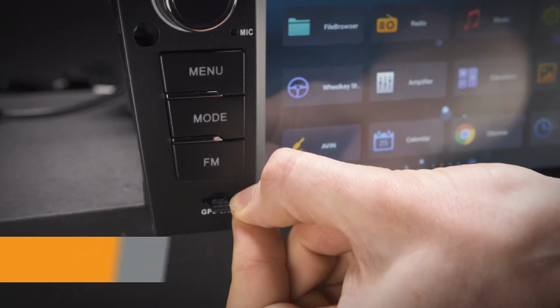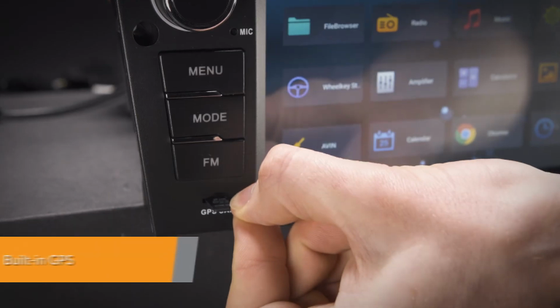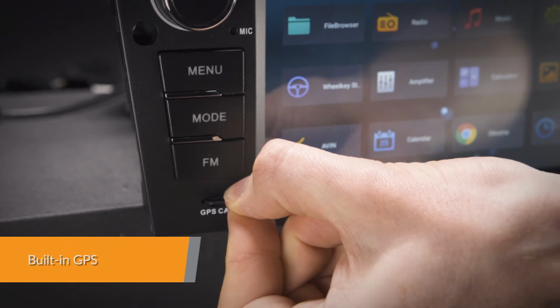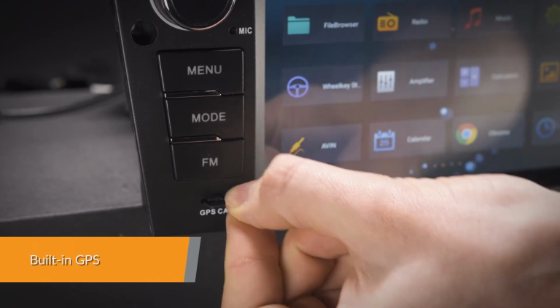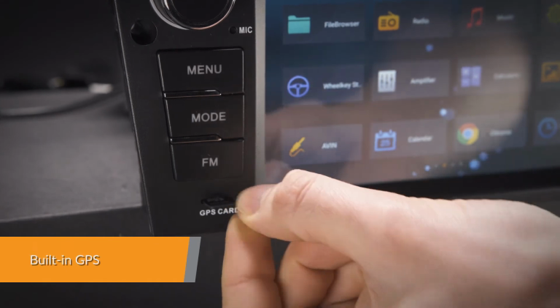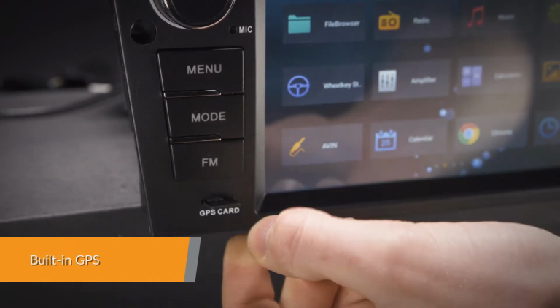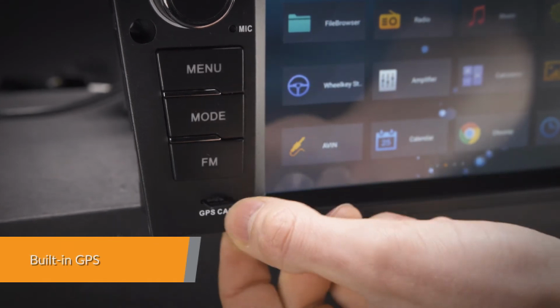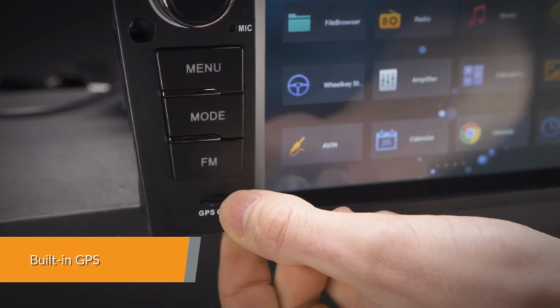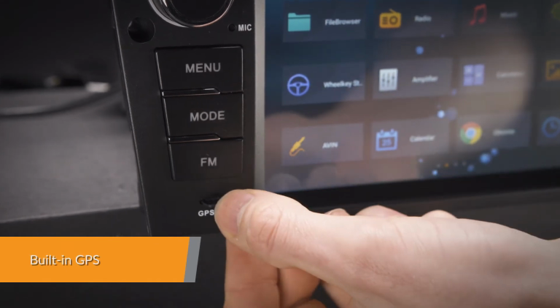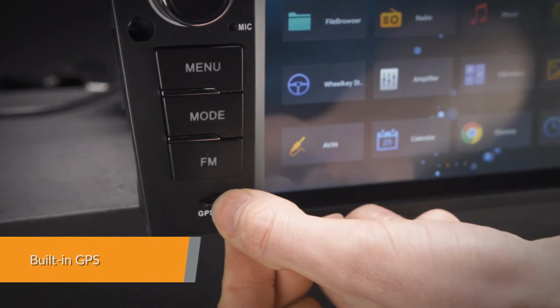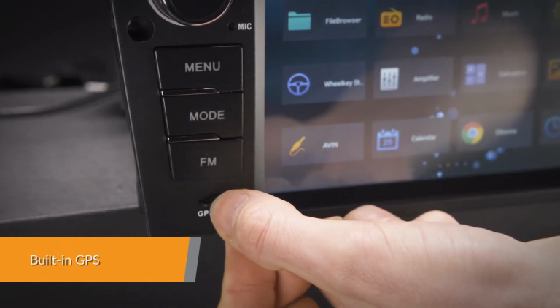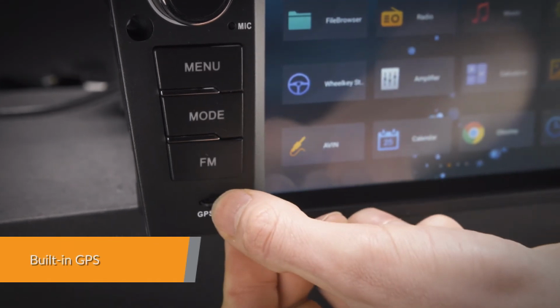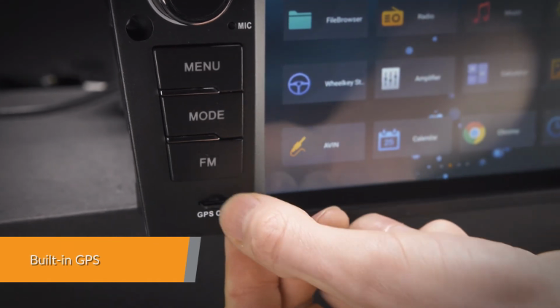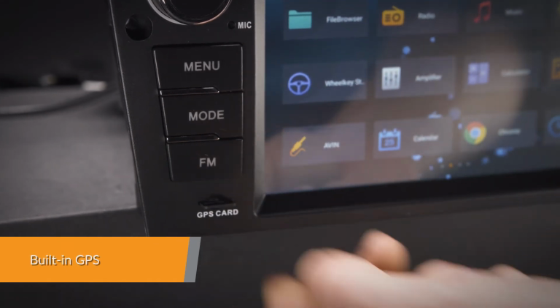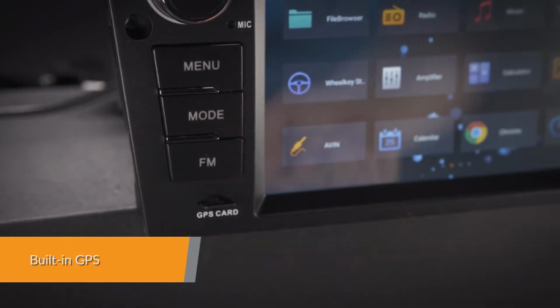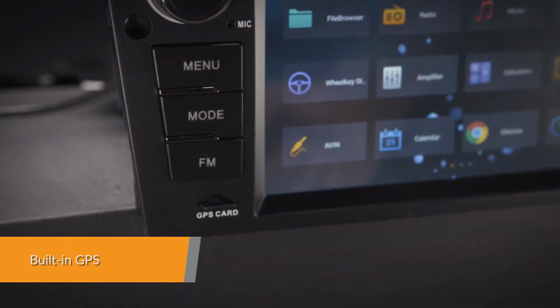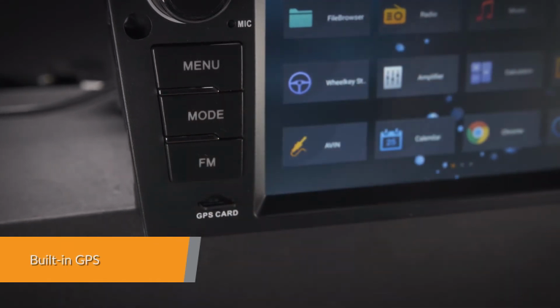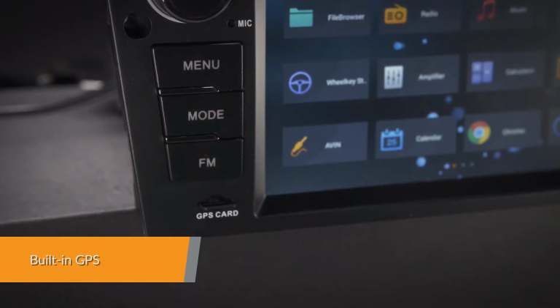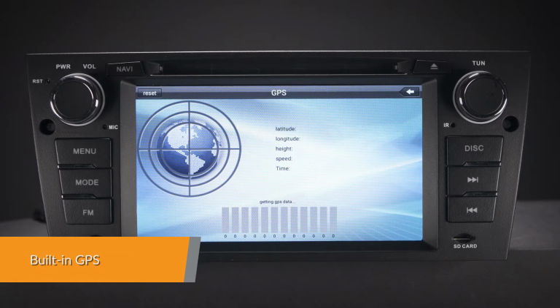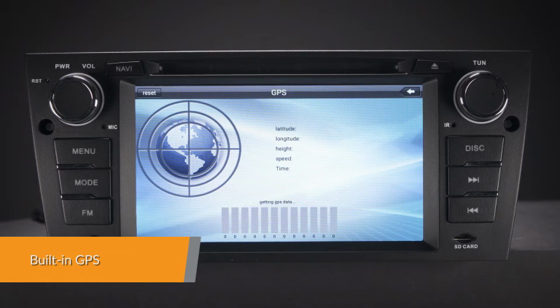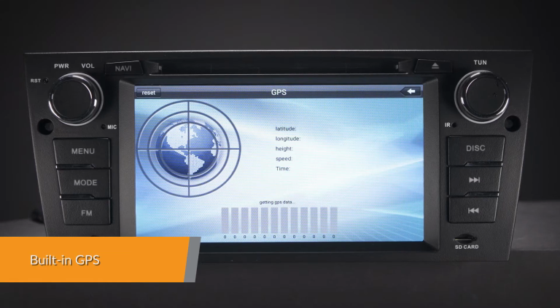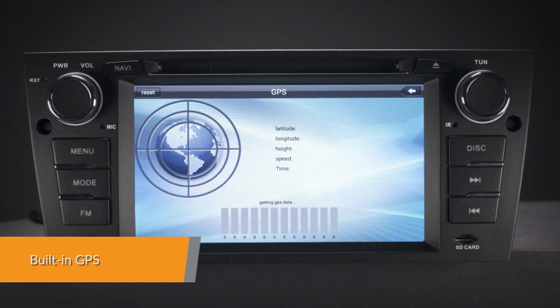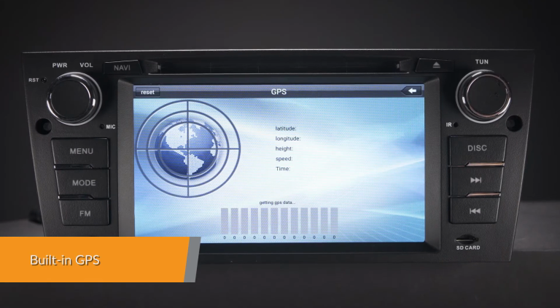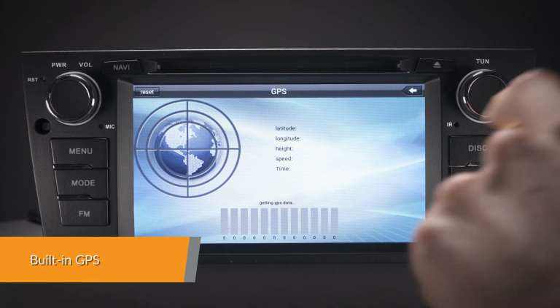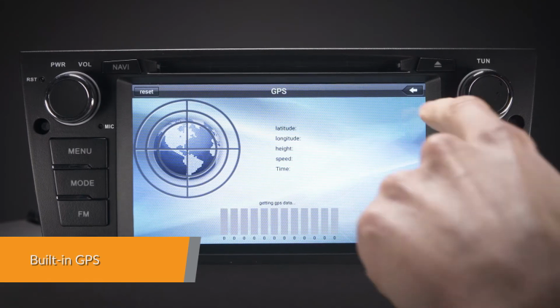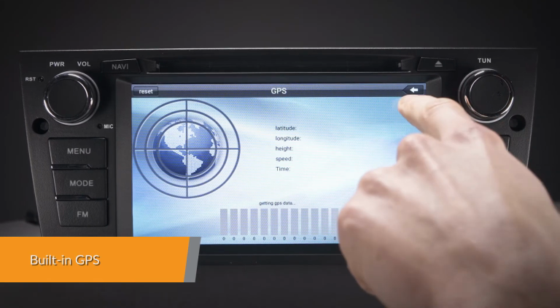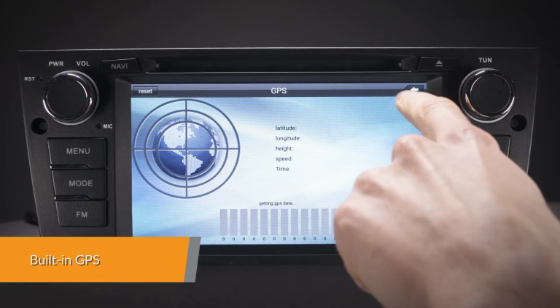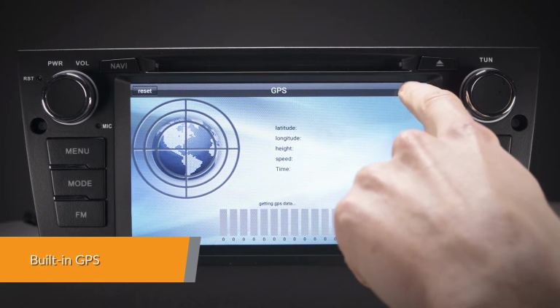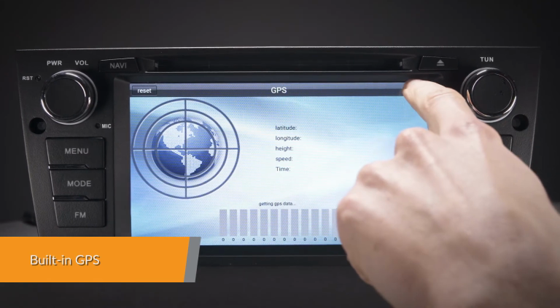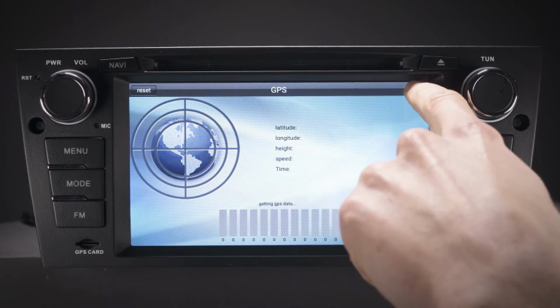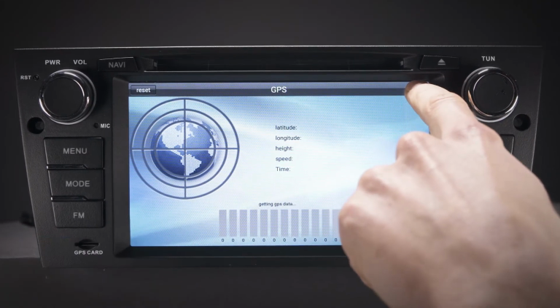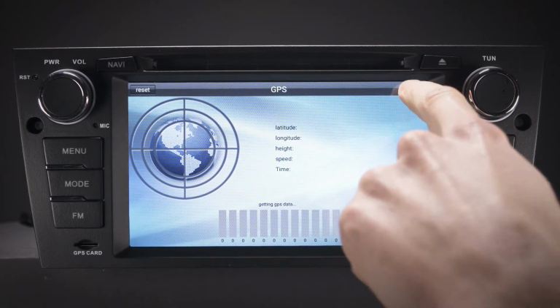Supports various Android navigation software, including iGo, Google and more.